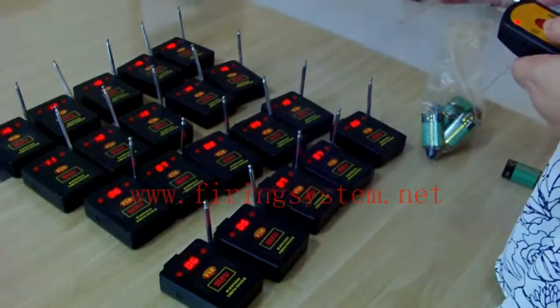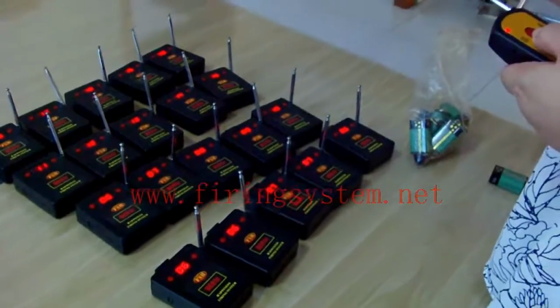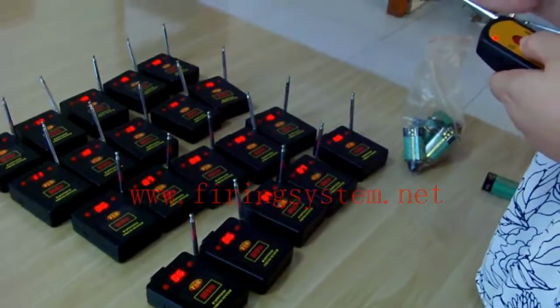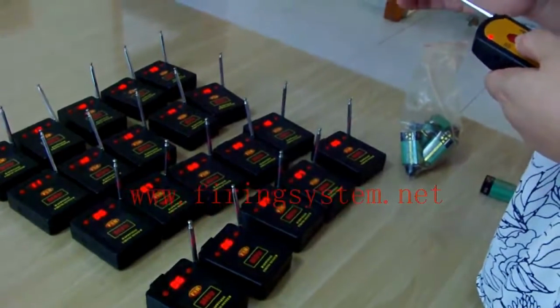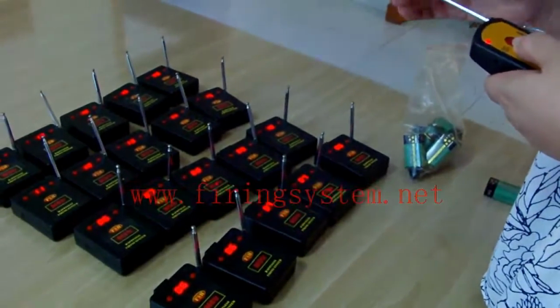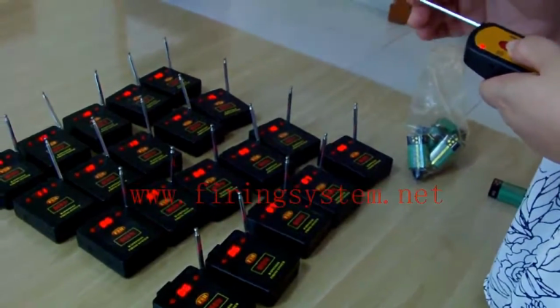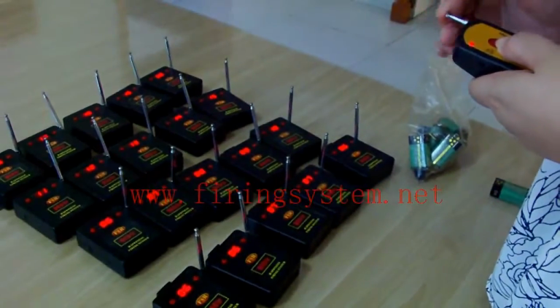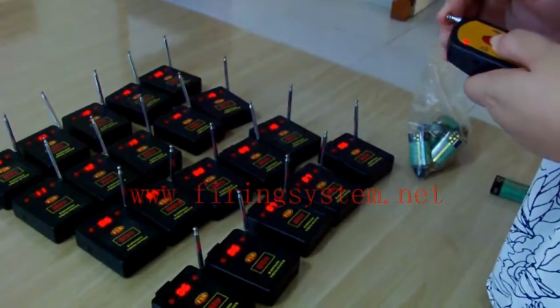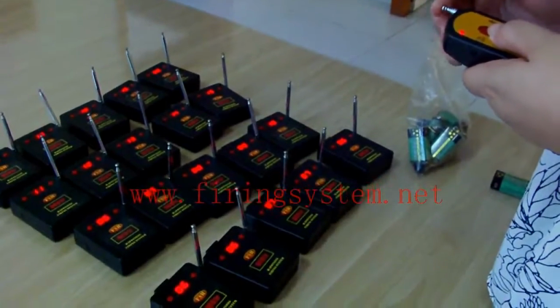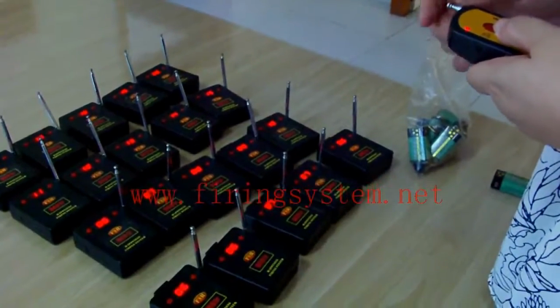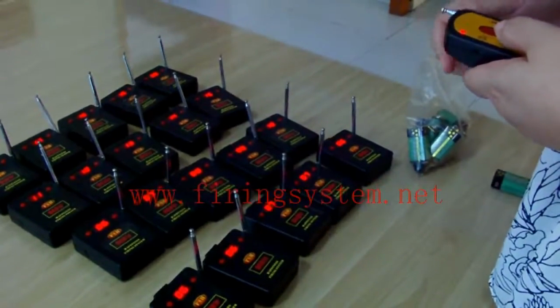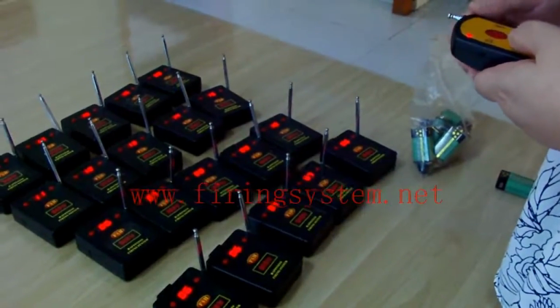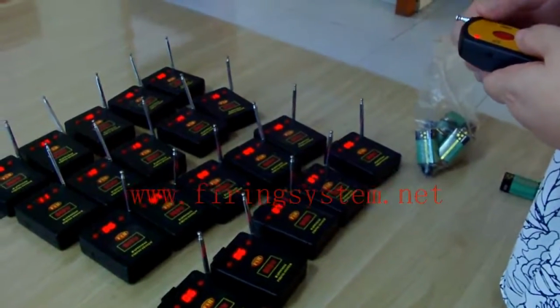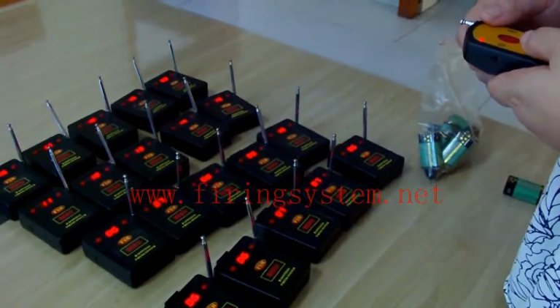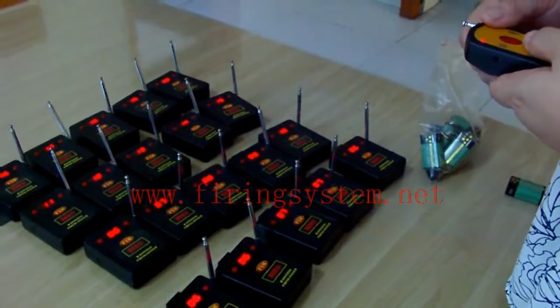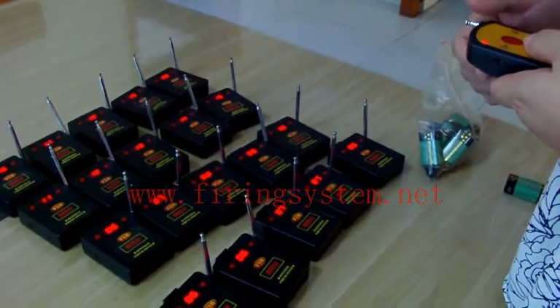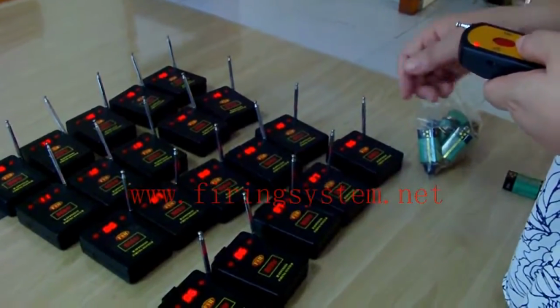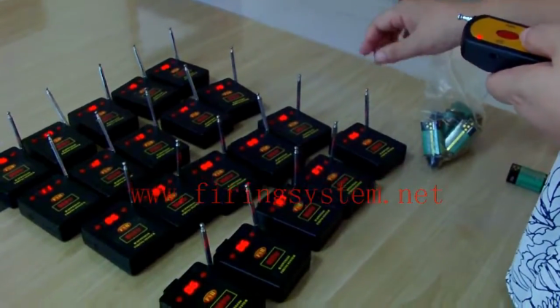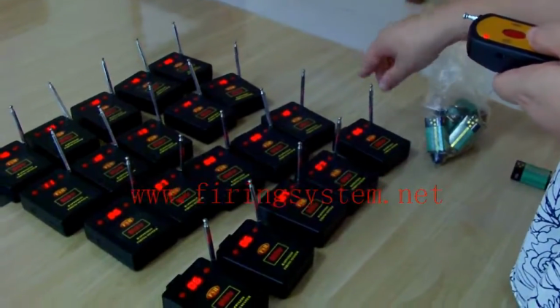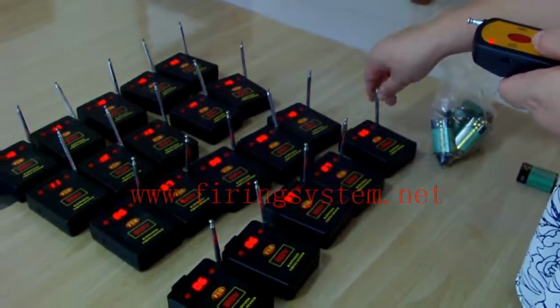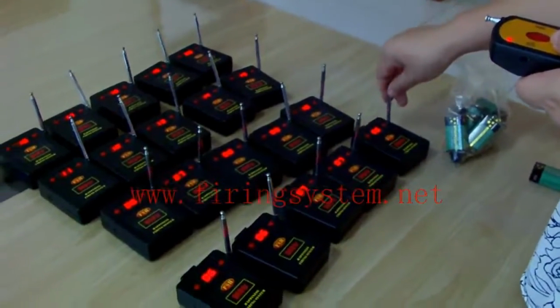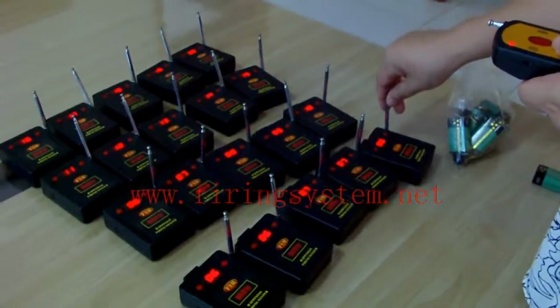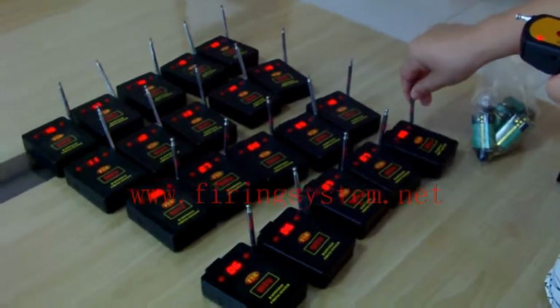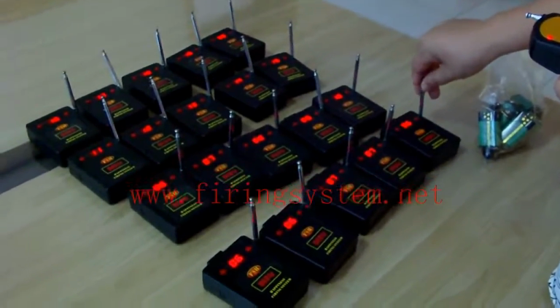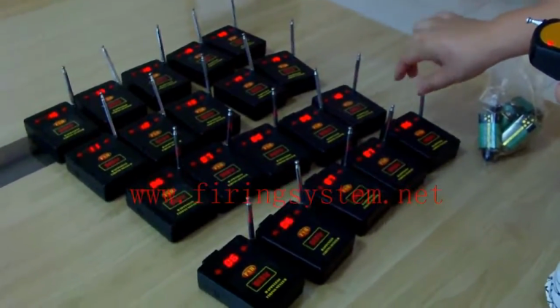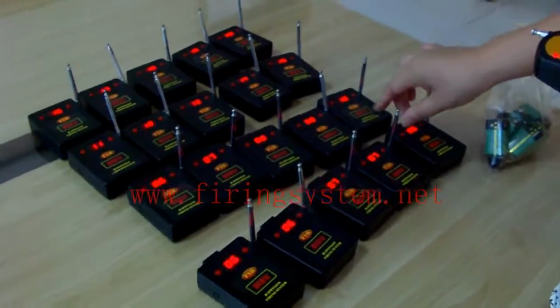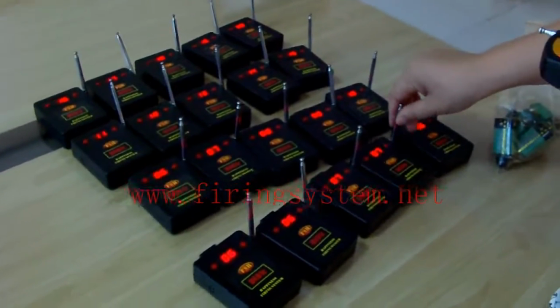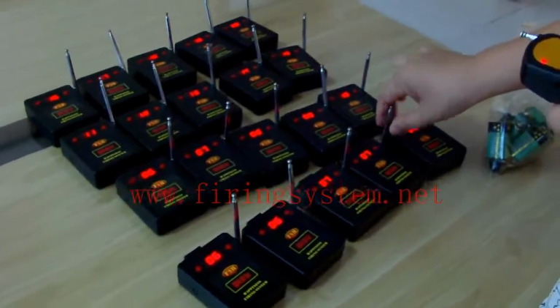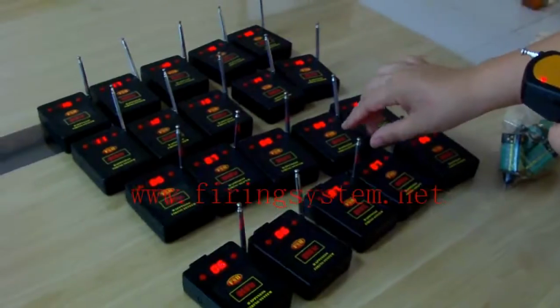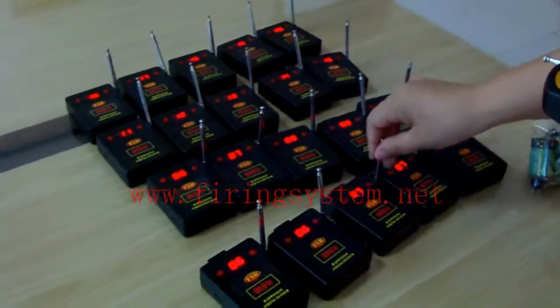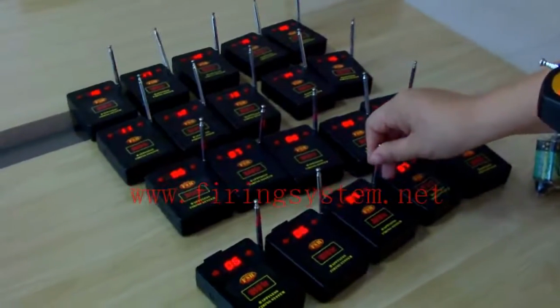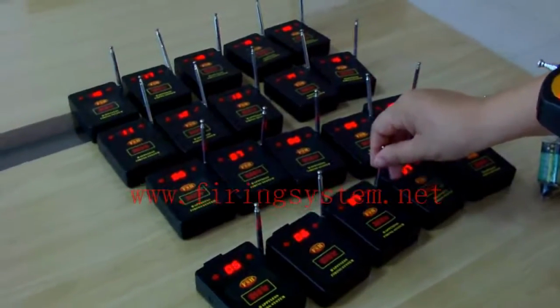That's all for the functions of the new firing system. Thank you.